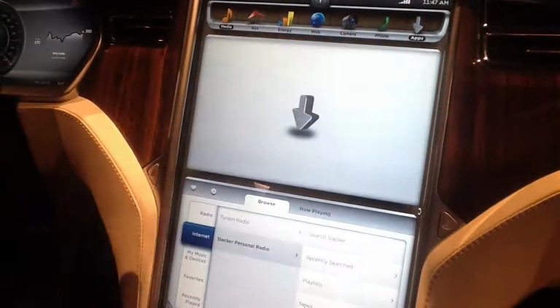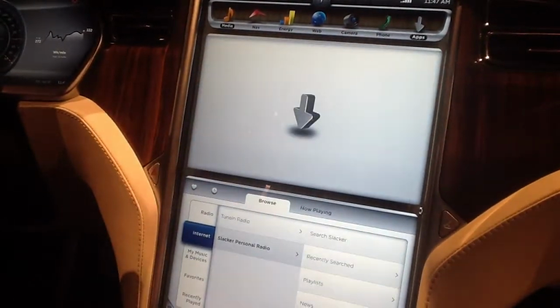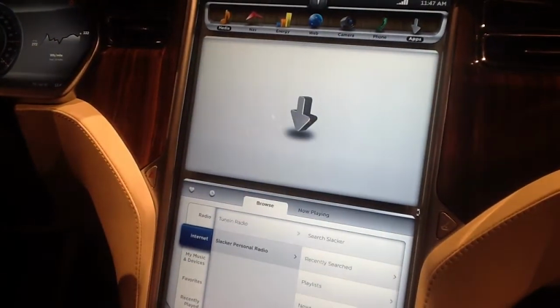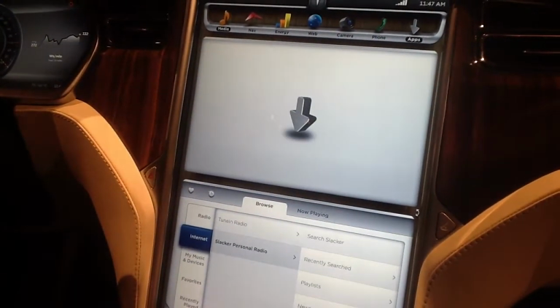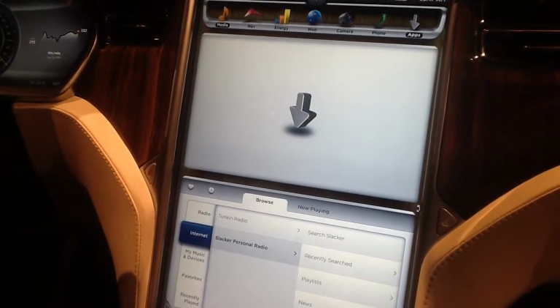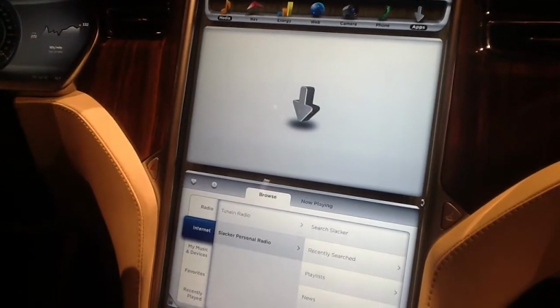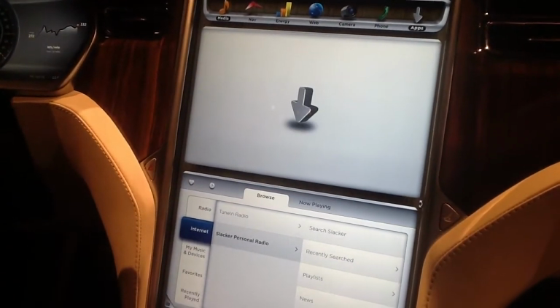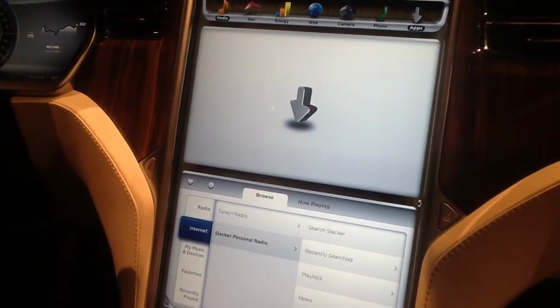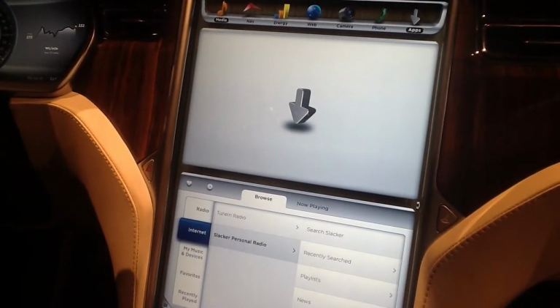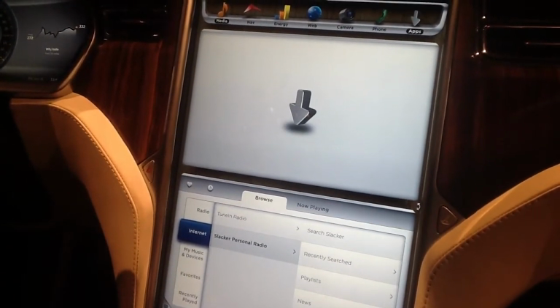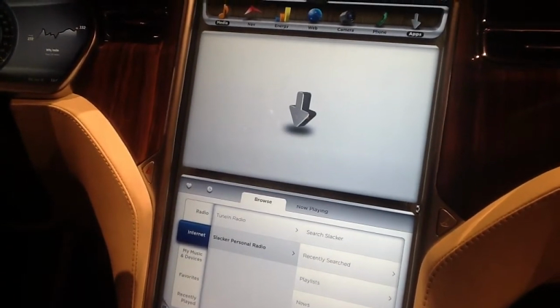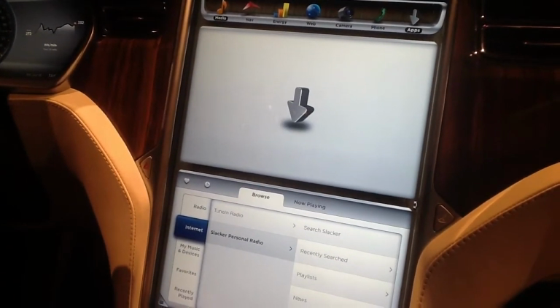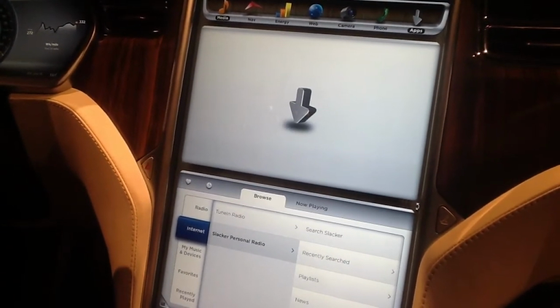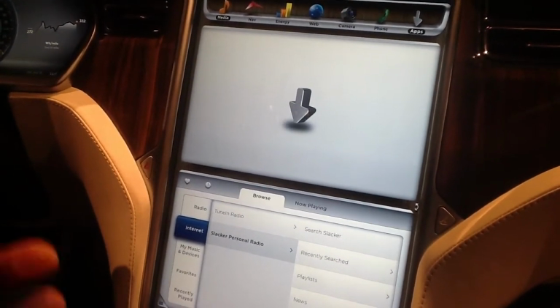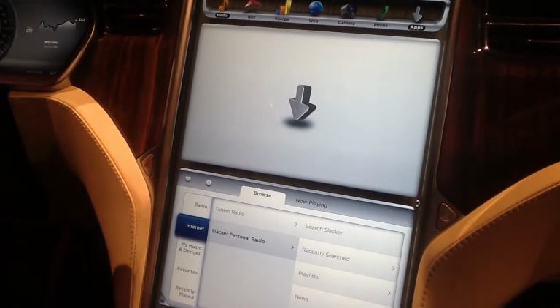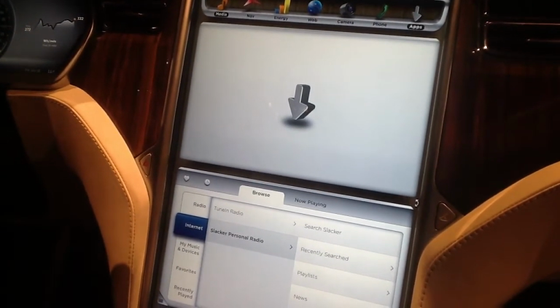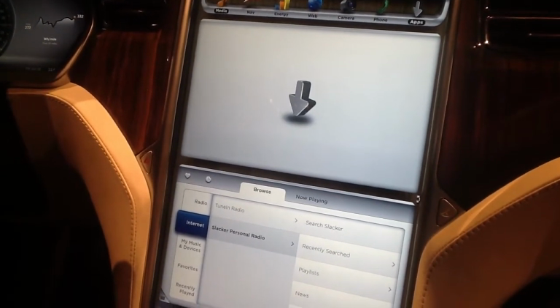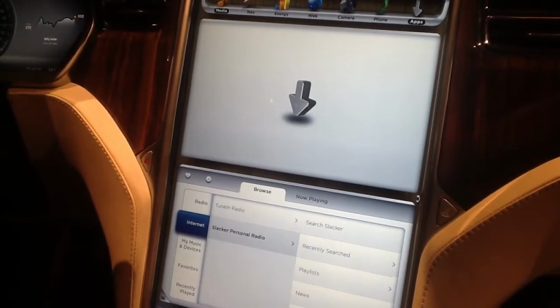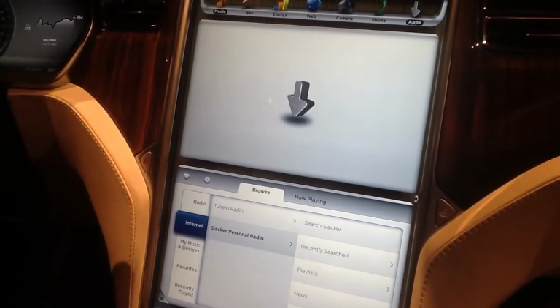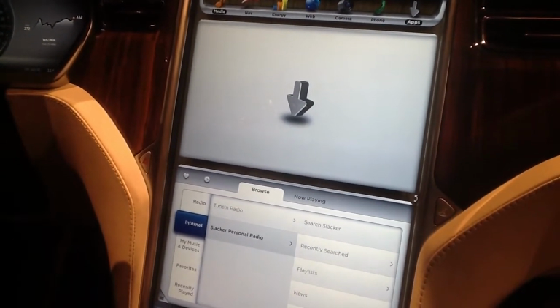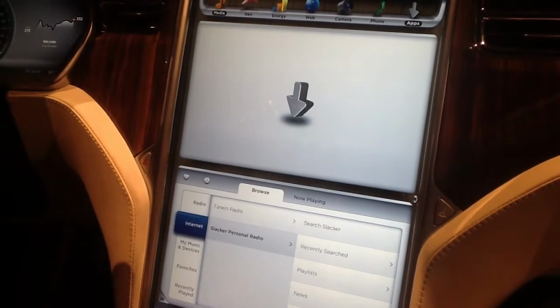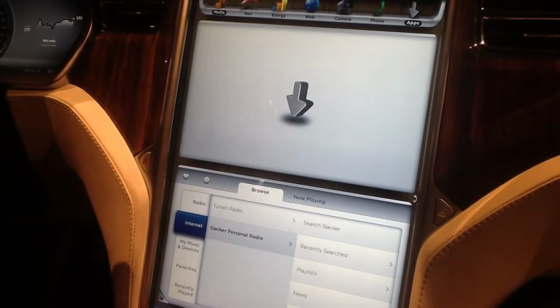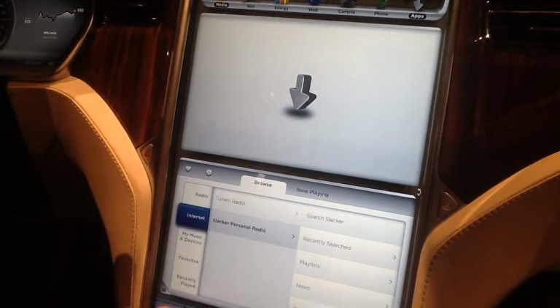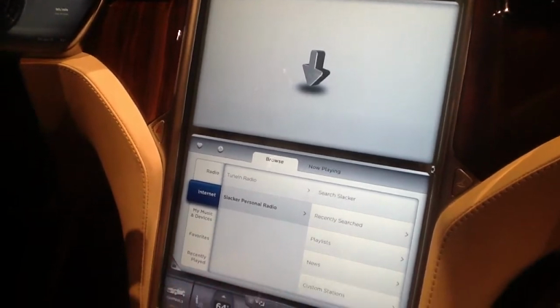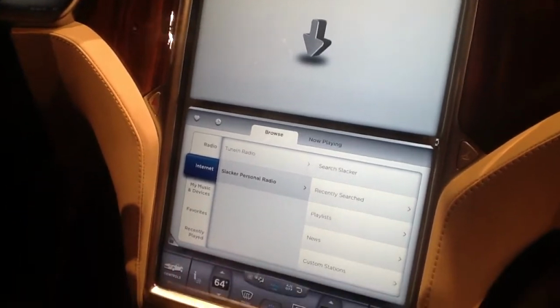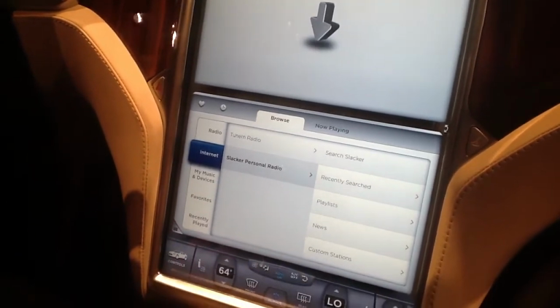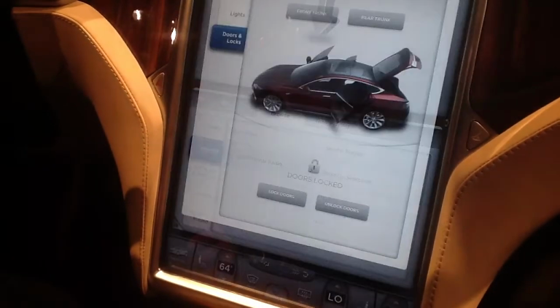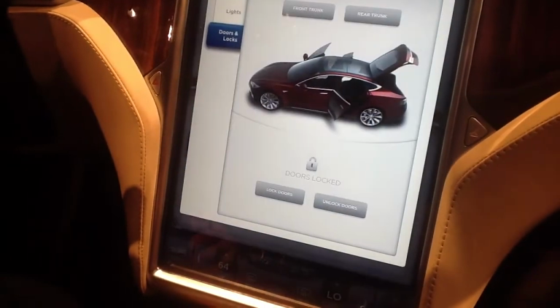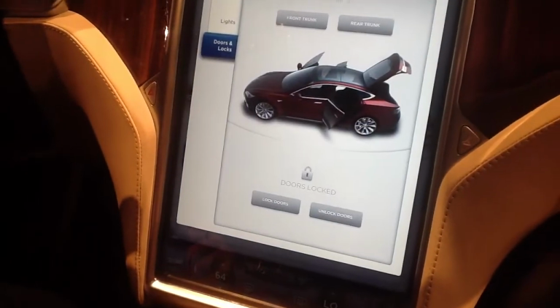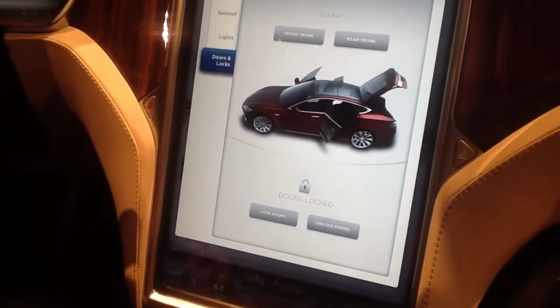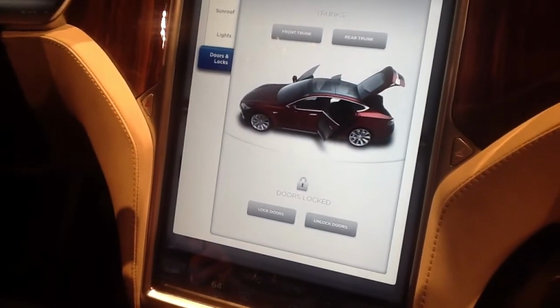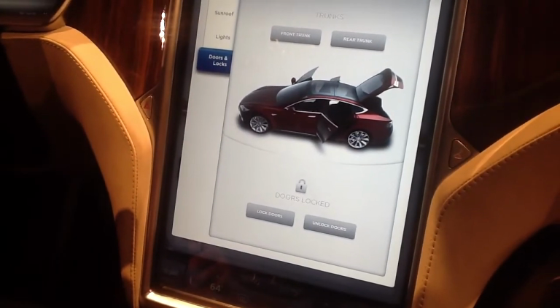Eventually we're going to open it up to app developers to develop their own functionality on the screen. We also have a lot of the vehicle controls on the touchscreen.